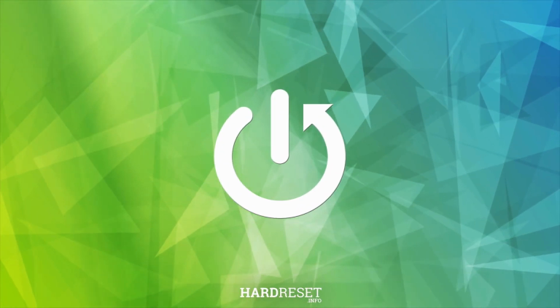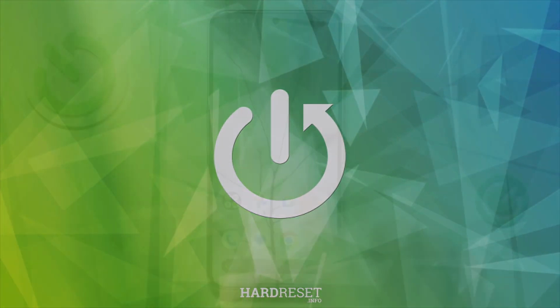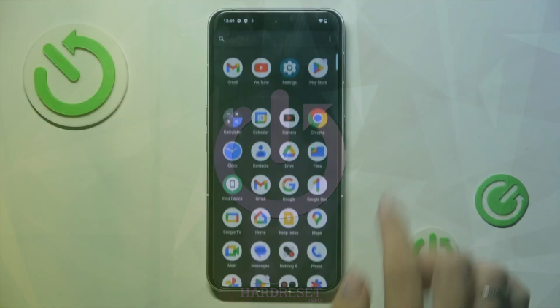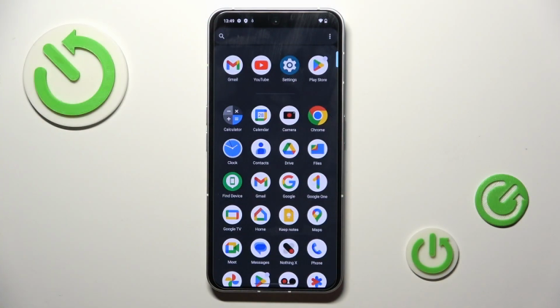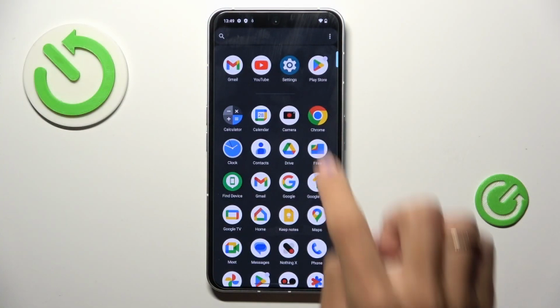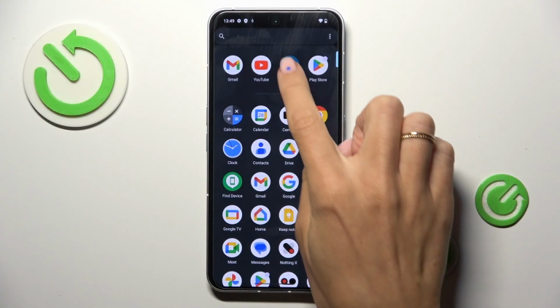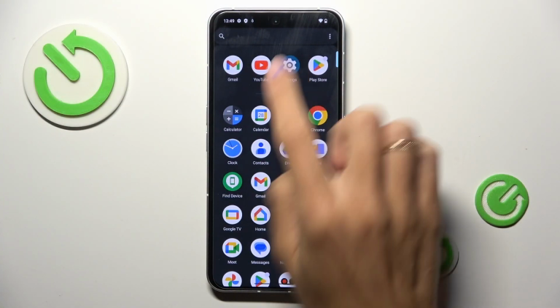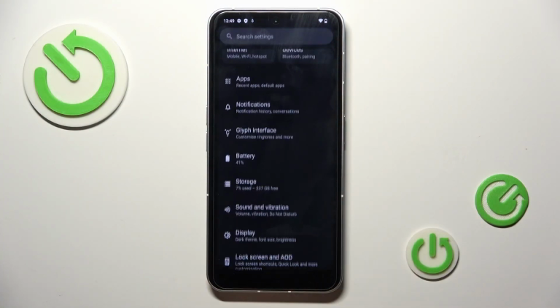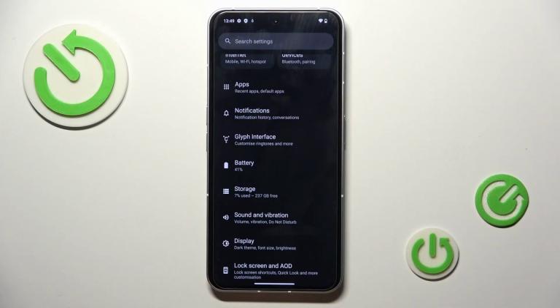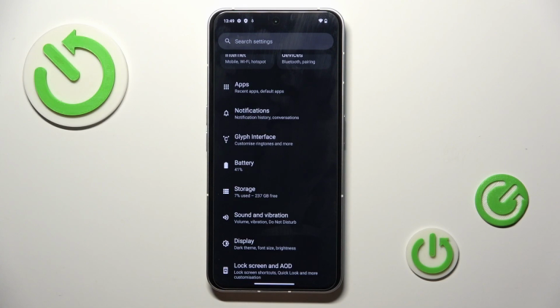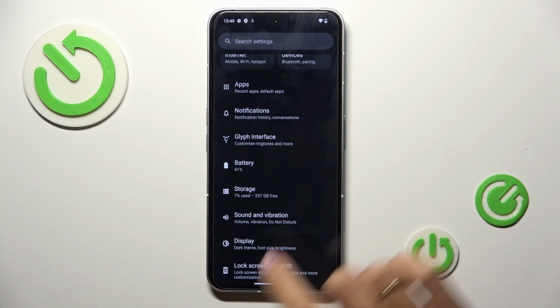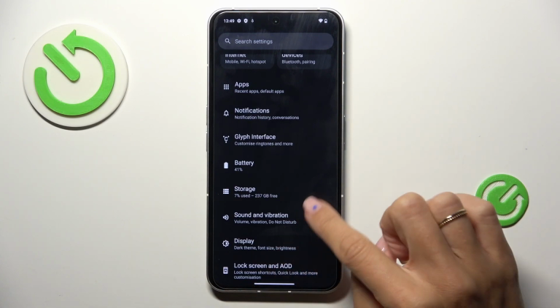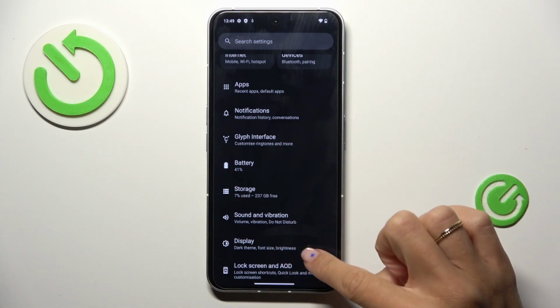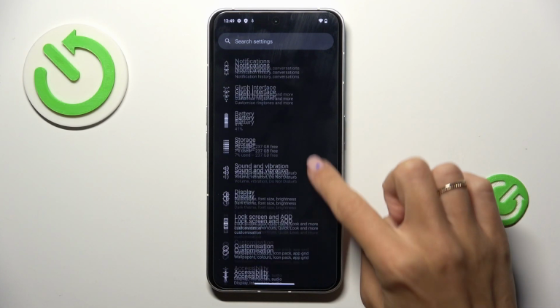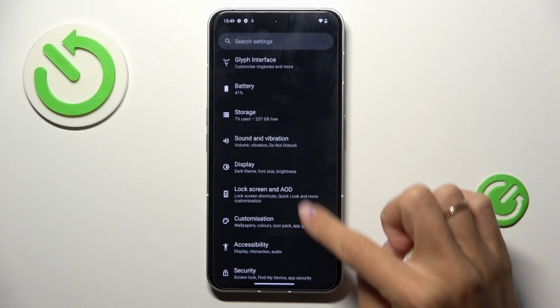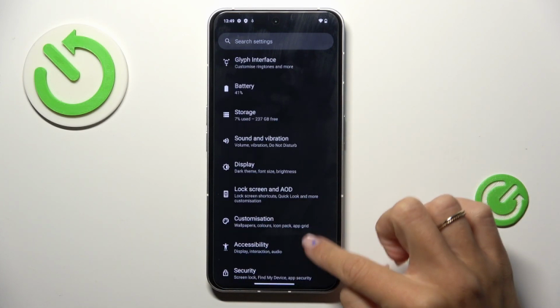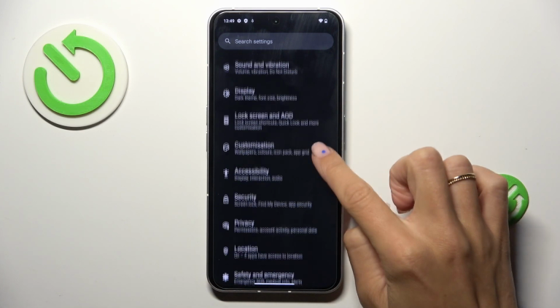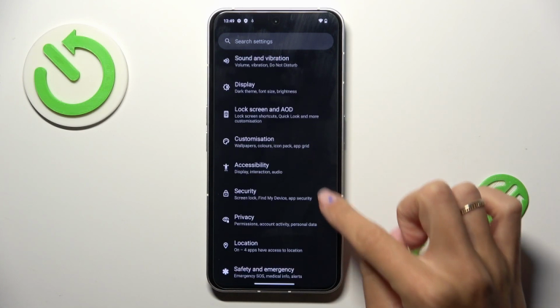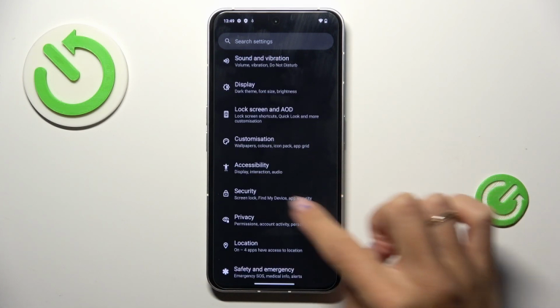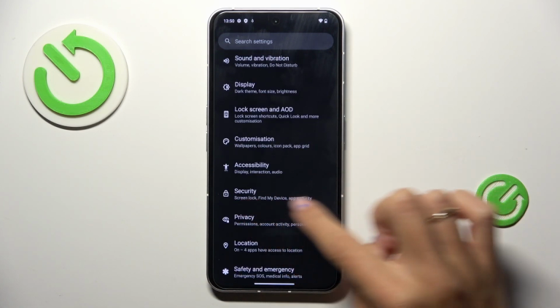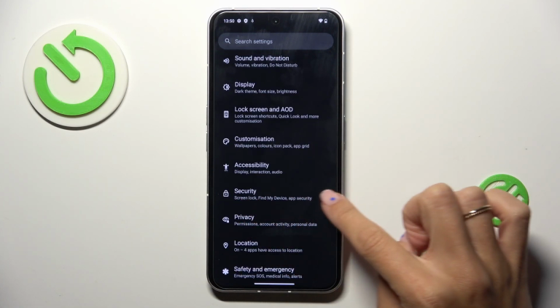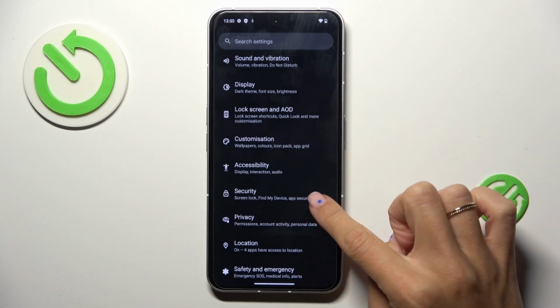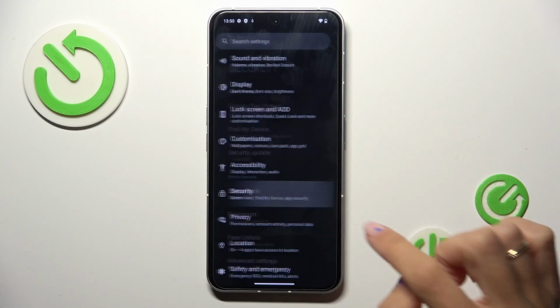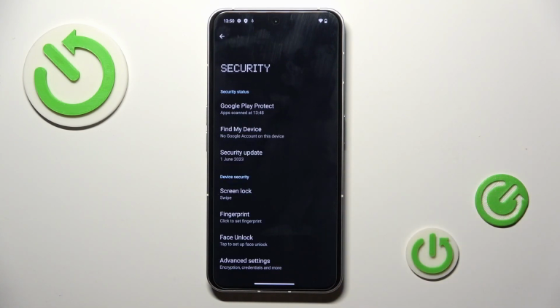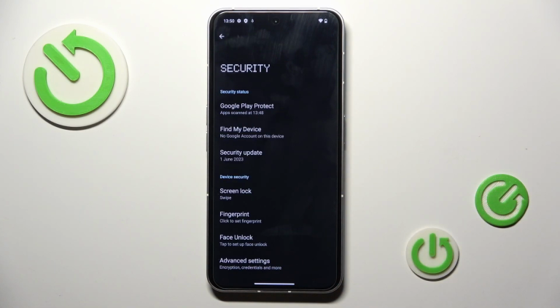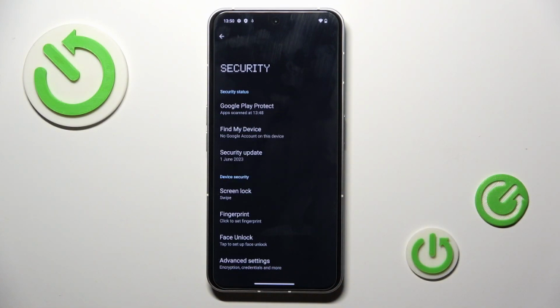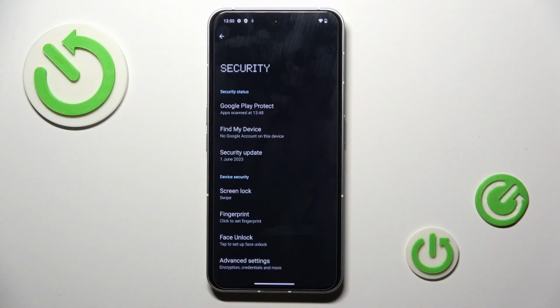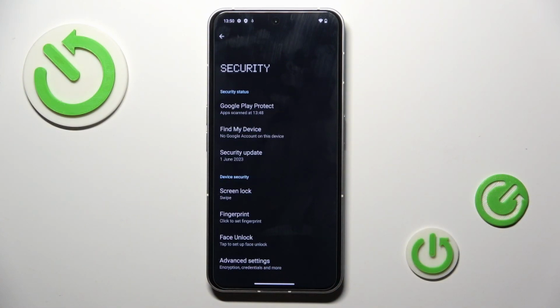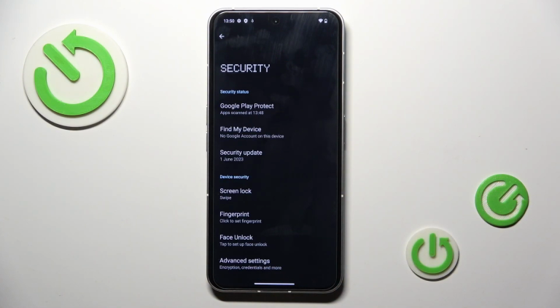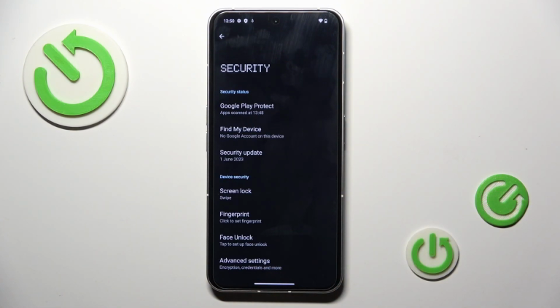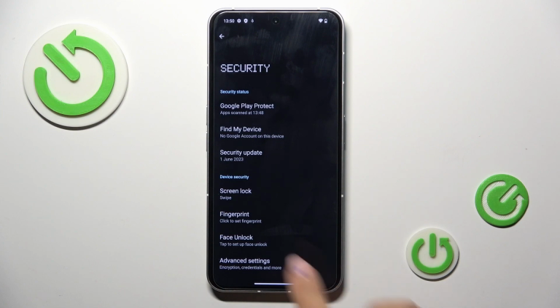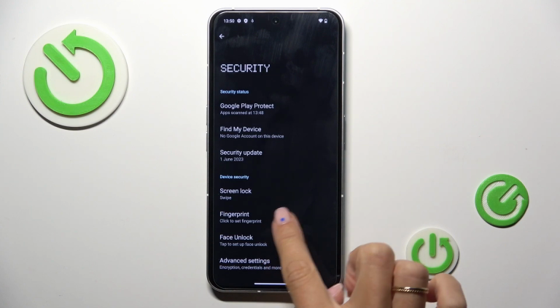First of all, find and select Settings. Then locate and open Security, and here click on Fingerprint.